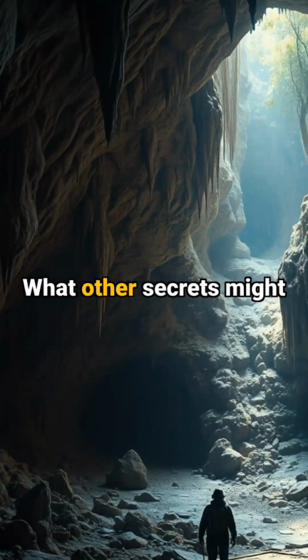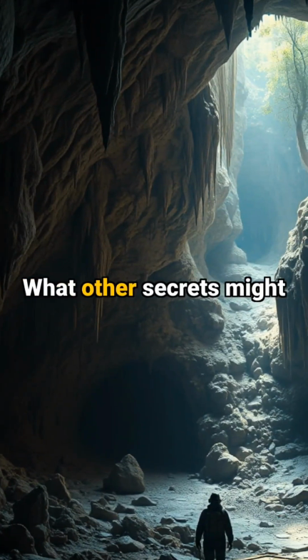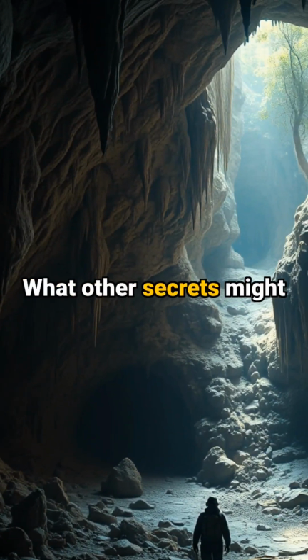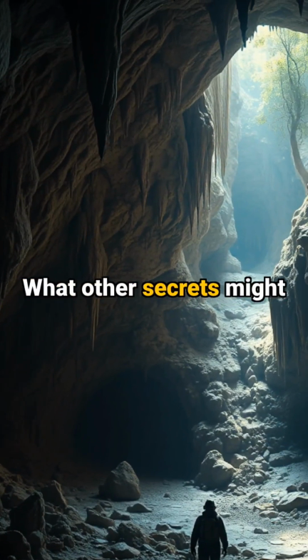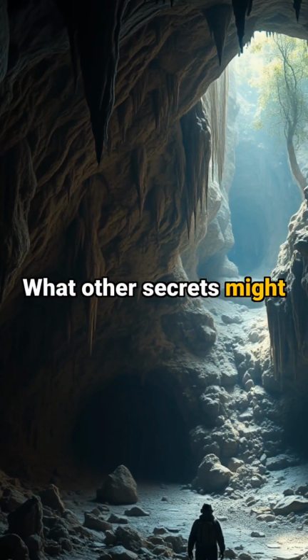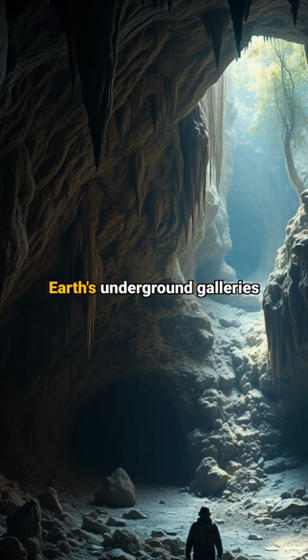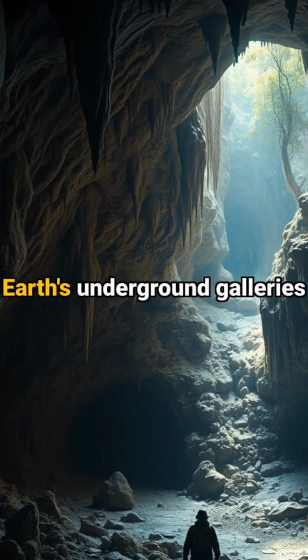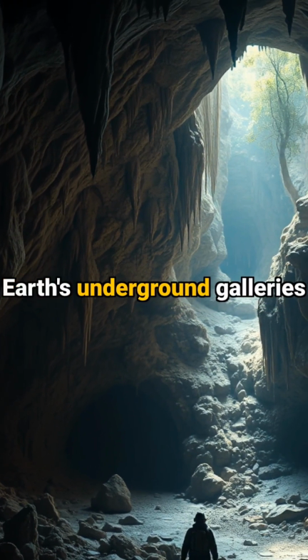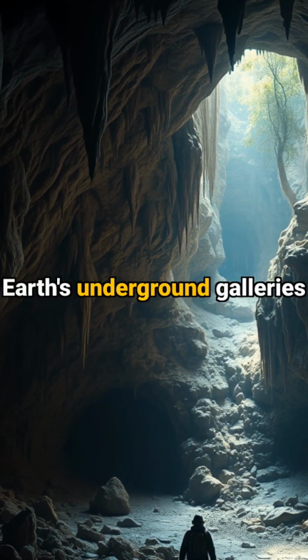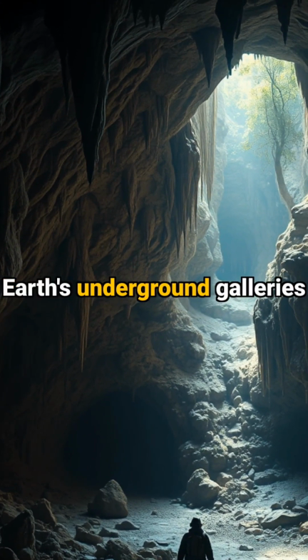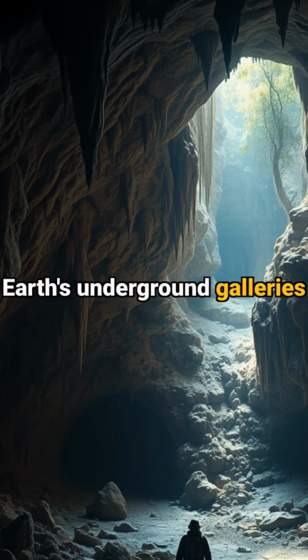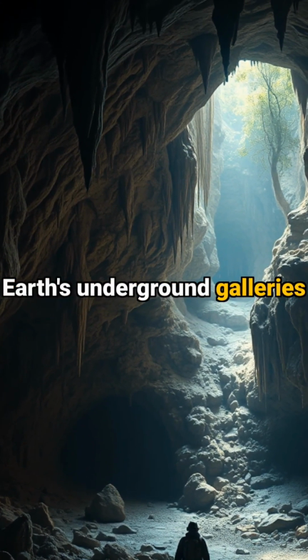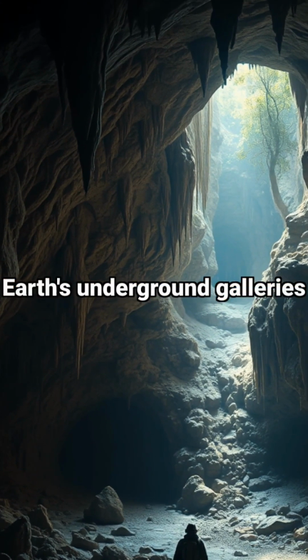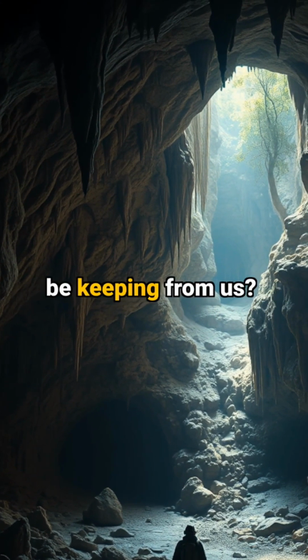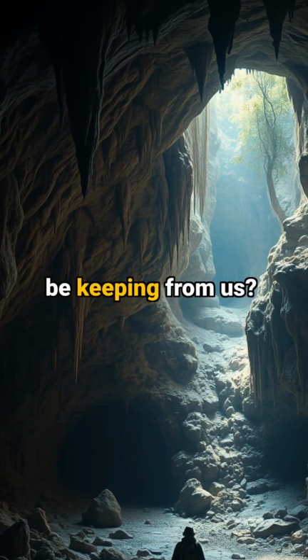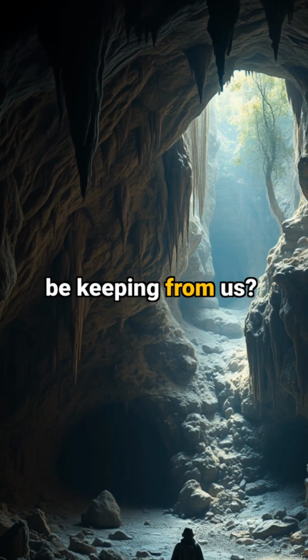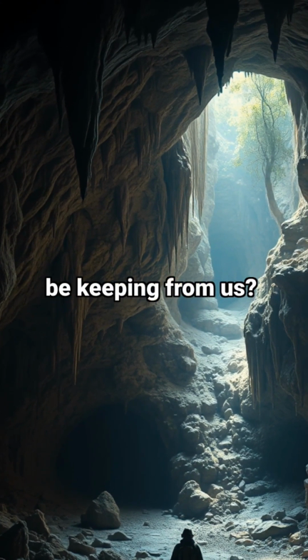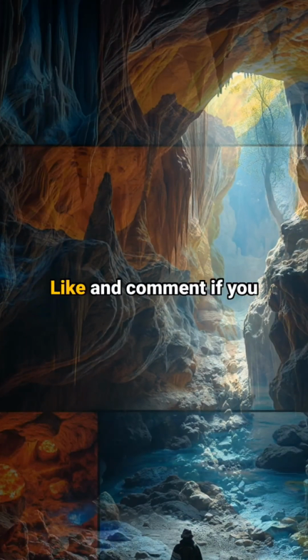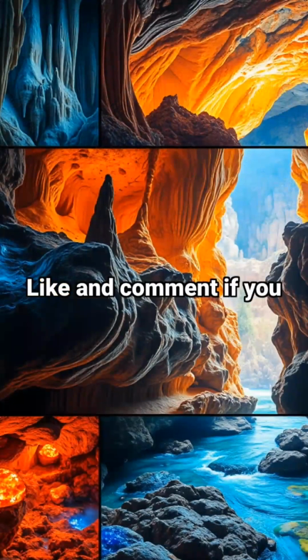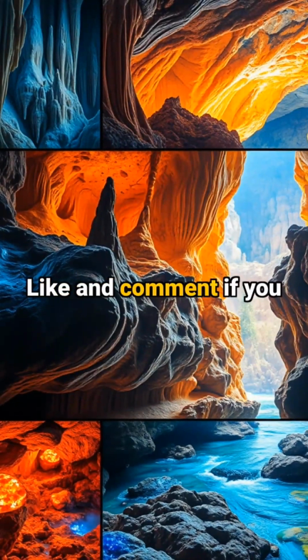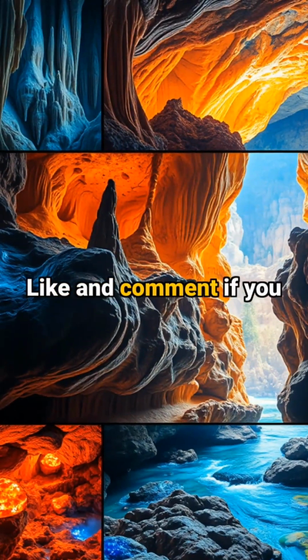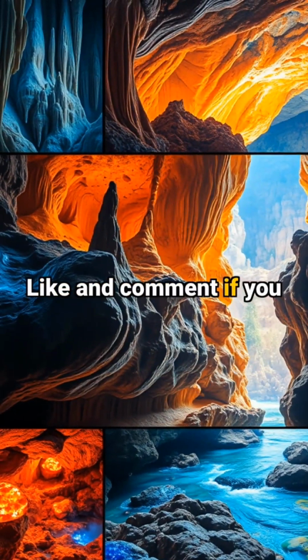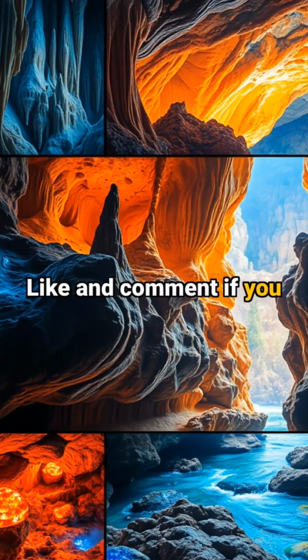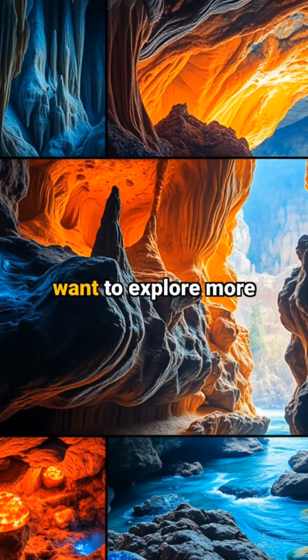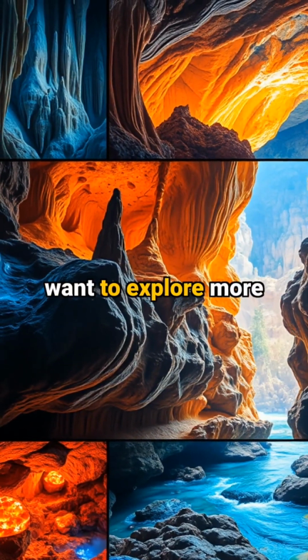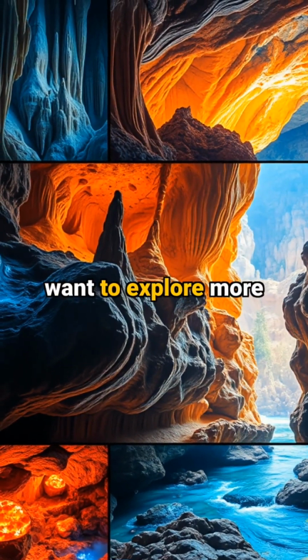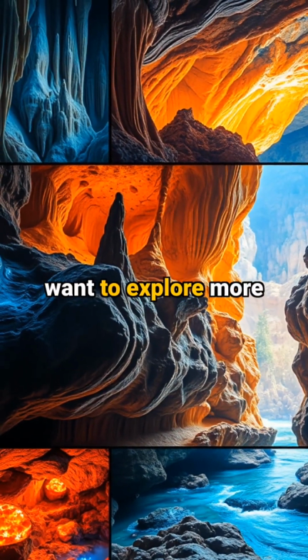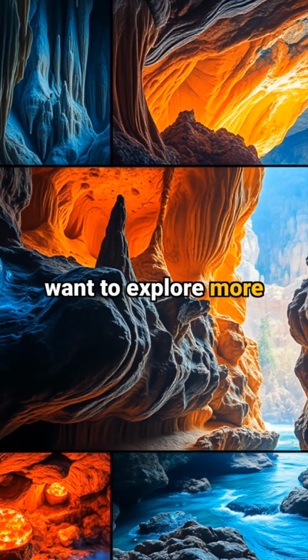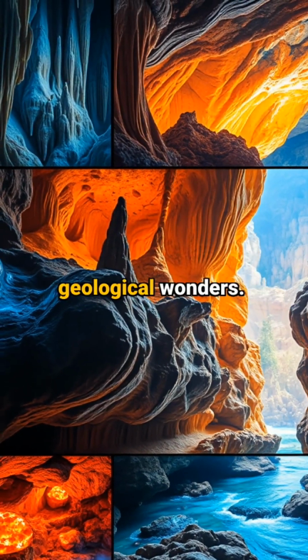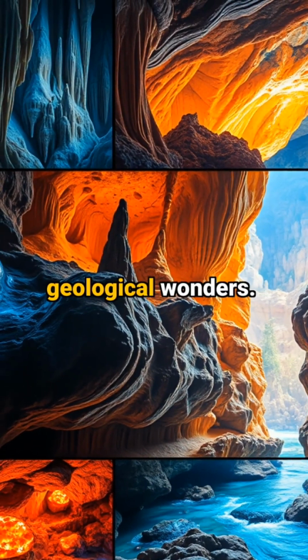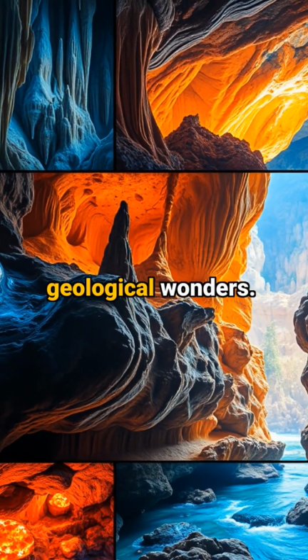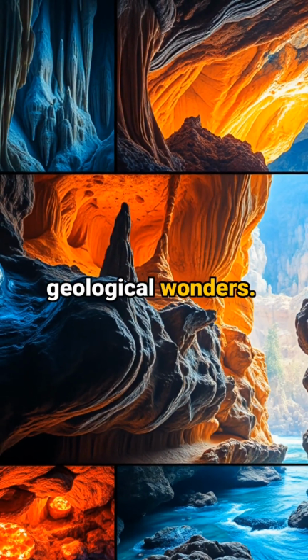What other secrets might Earth's underground galleries be keeping from us? Like and comment if you want to explore more geological wonders.